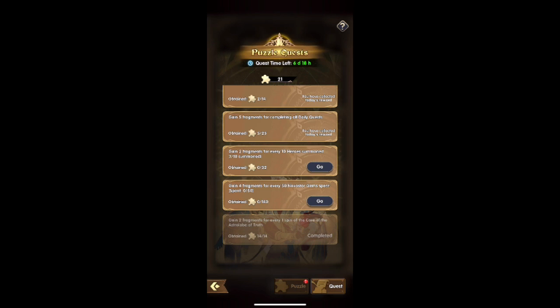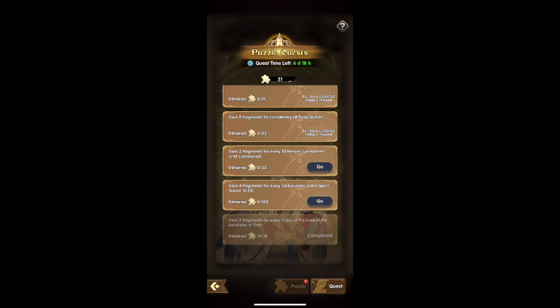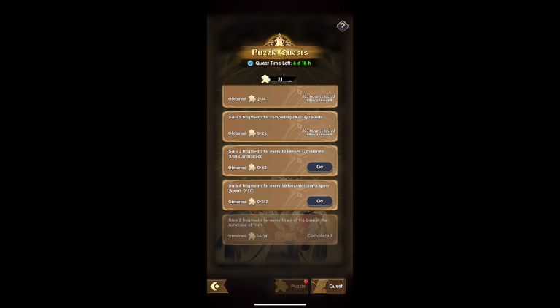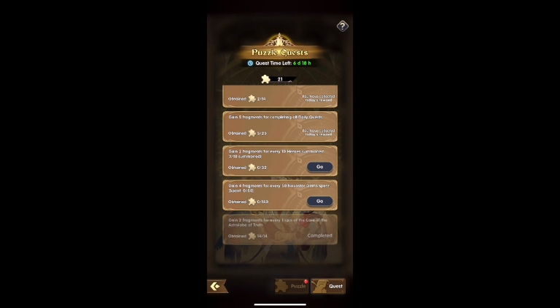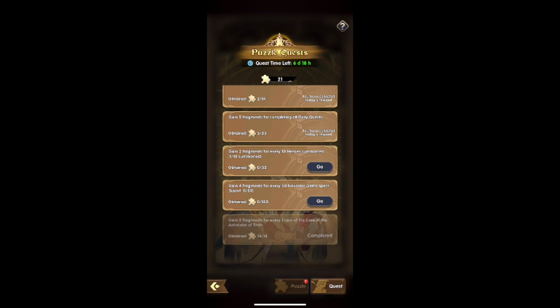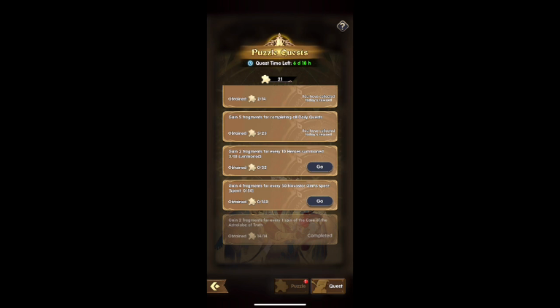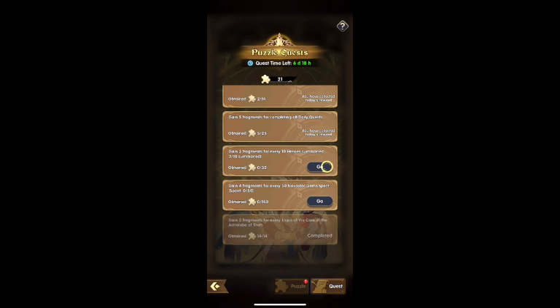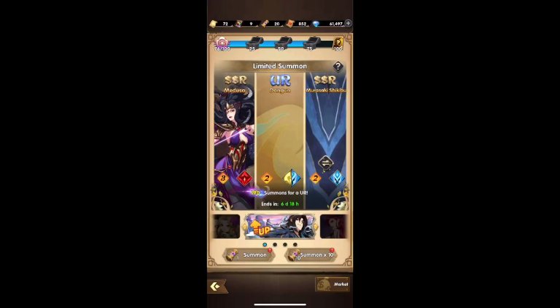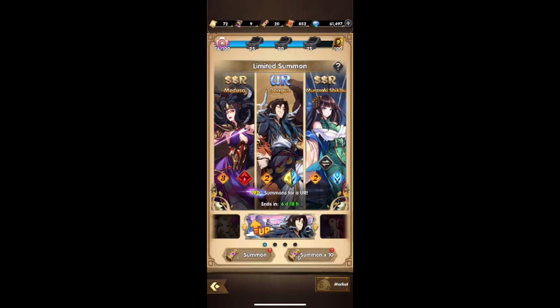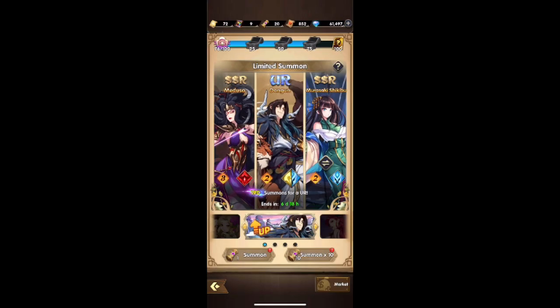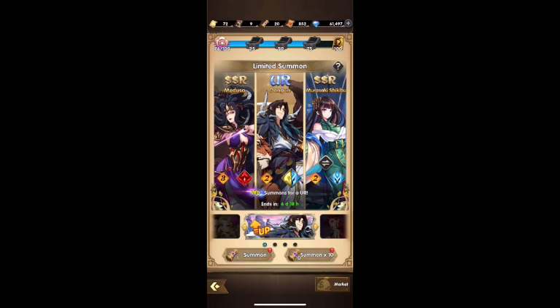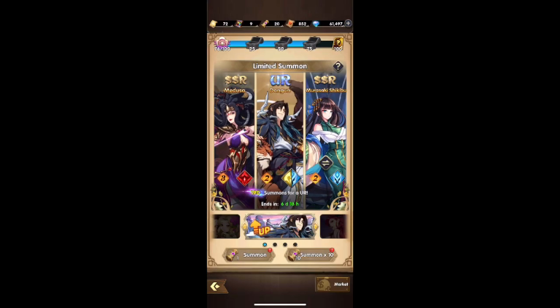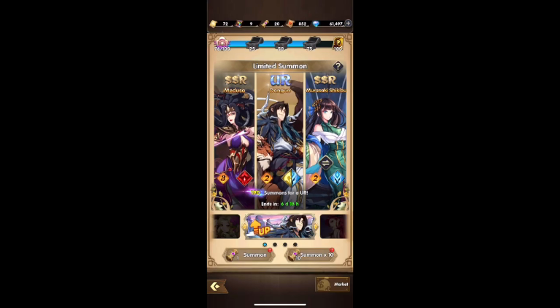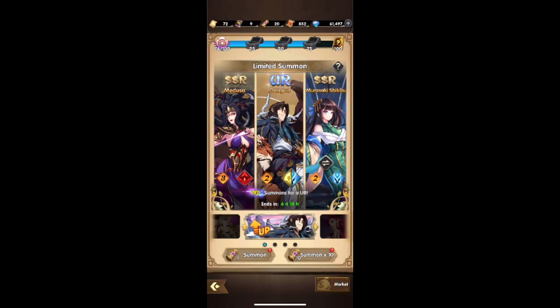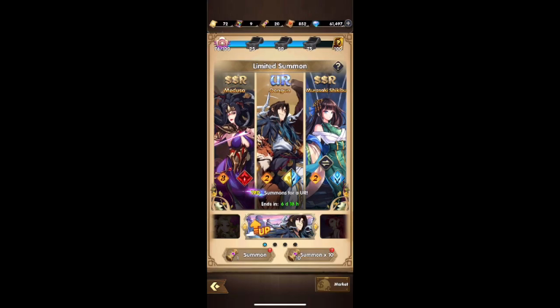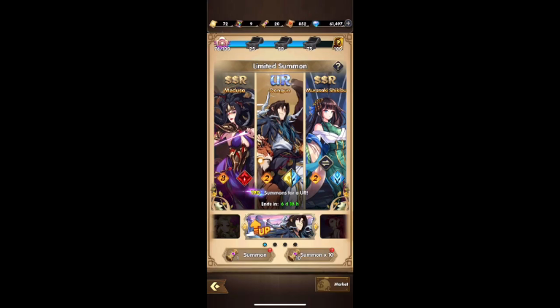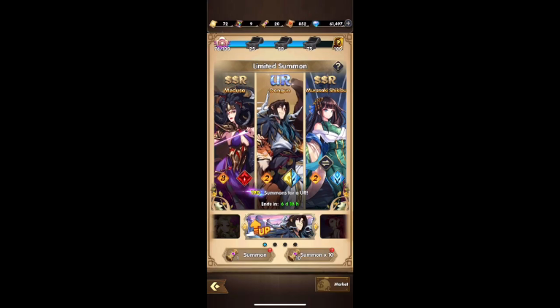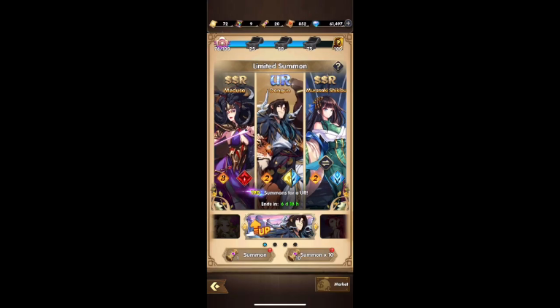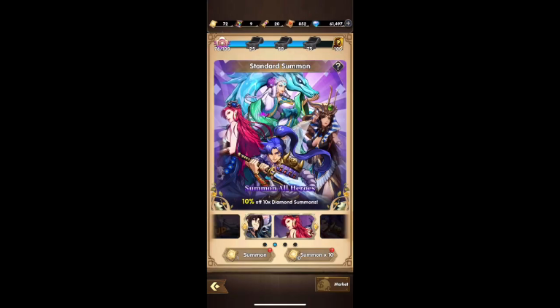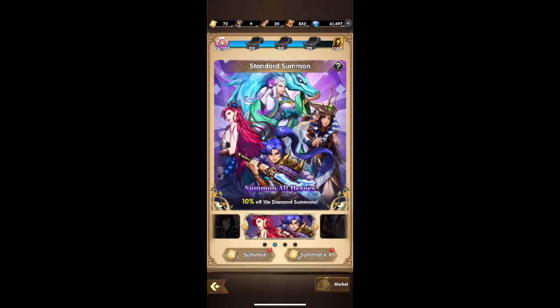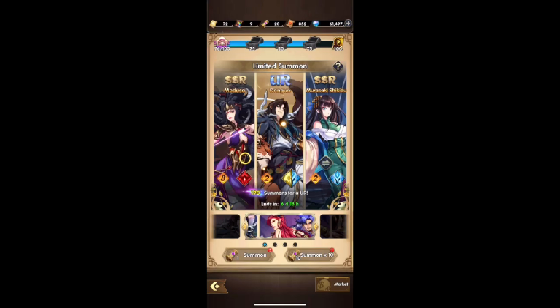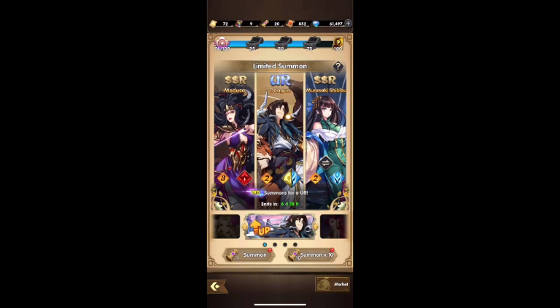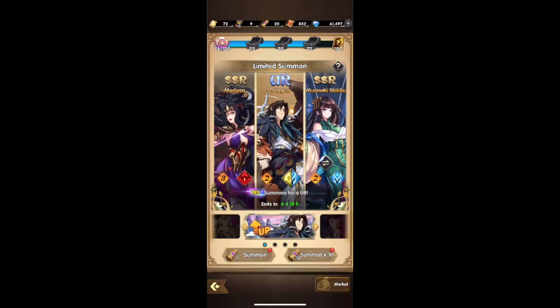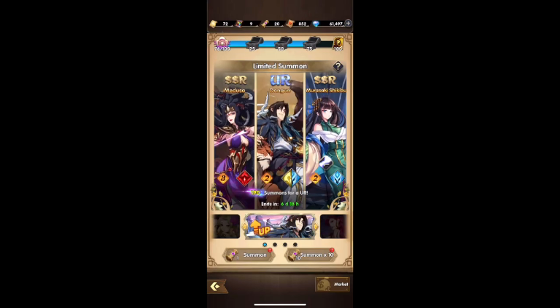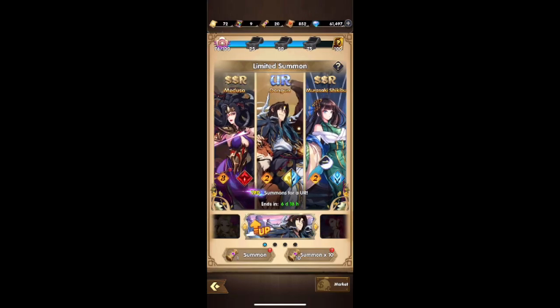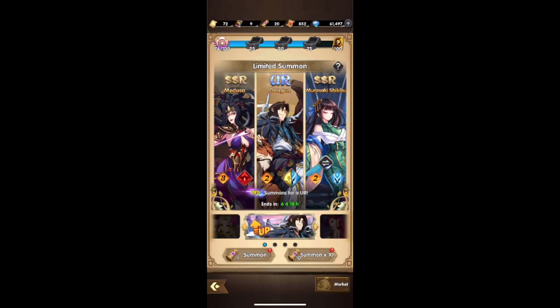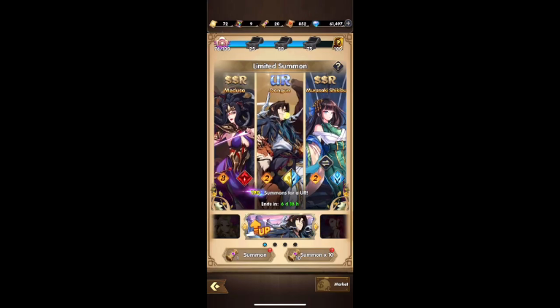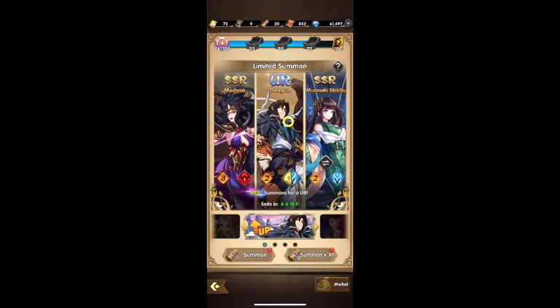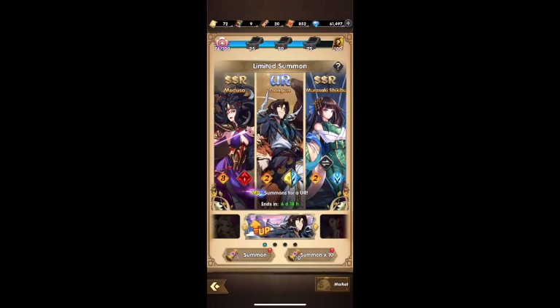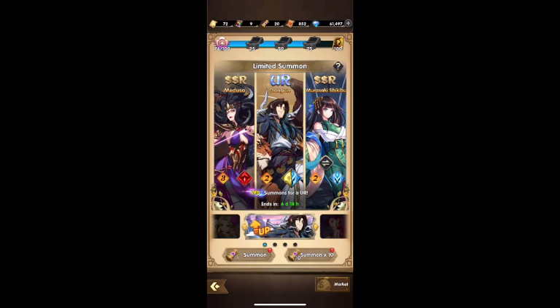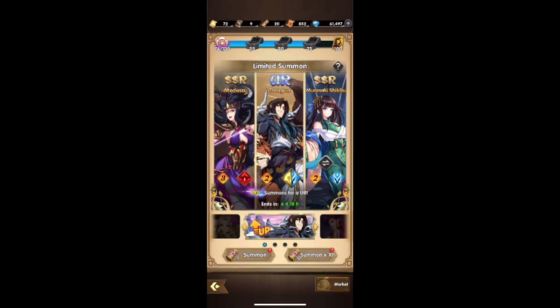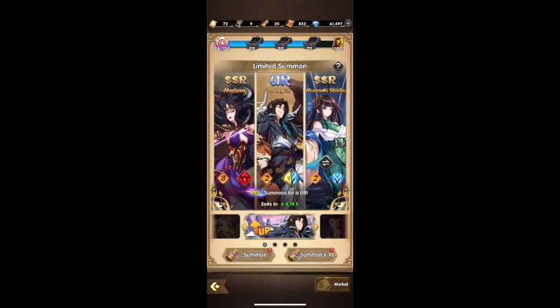You get 32 puzzle pieces but you get two per 10-pull, so all you have to do is summon 16 times, not 32. As long as you have 16 temples you're good.